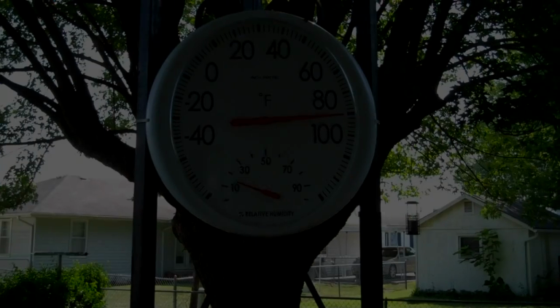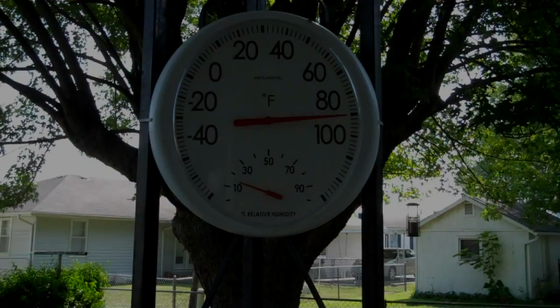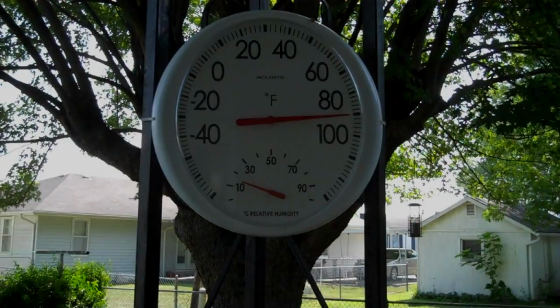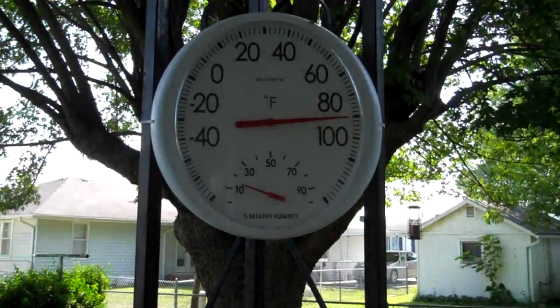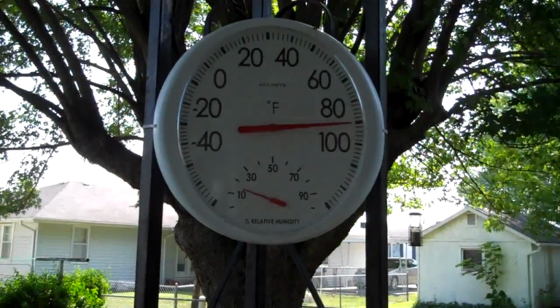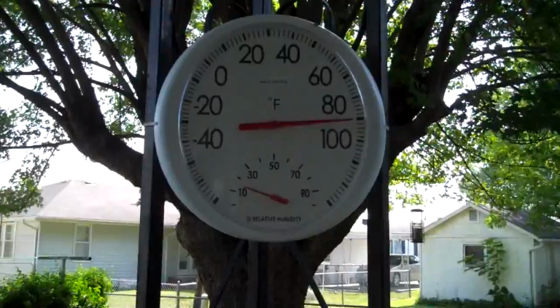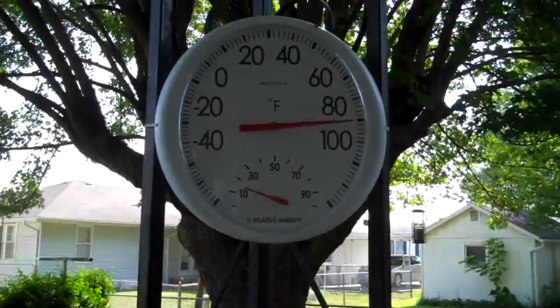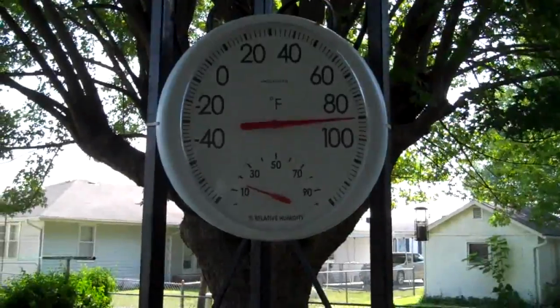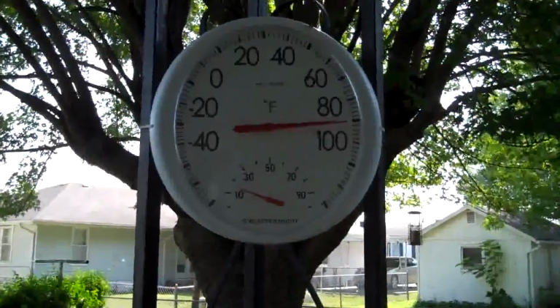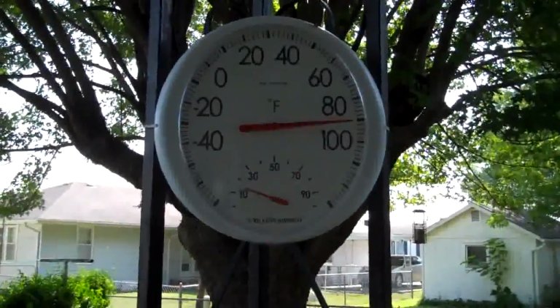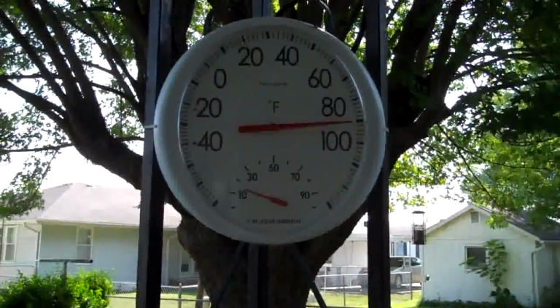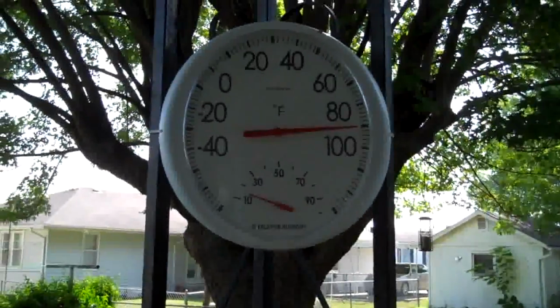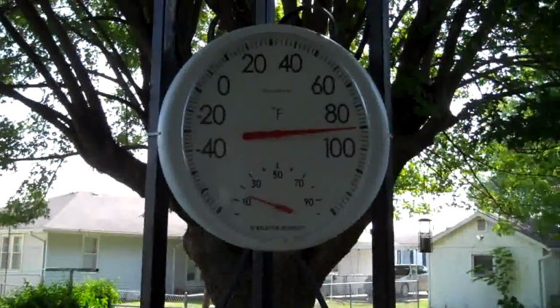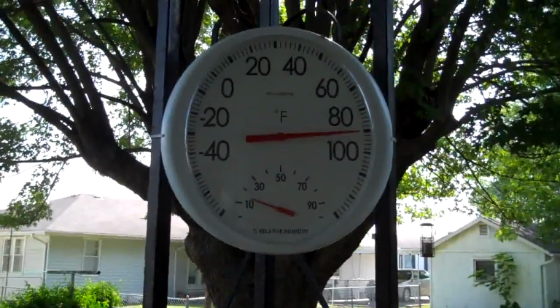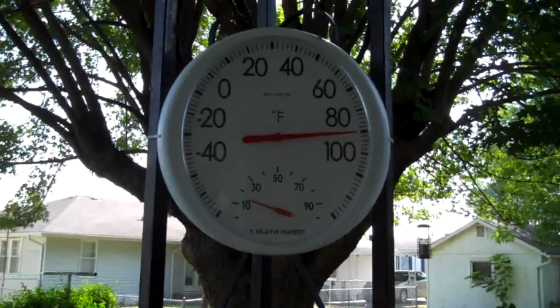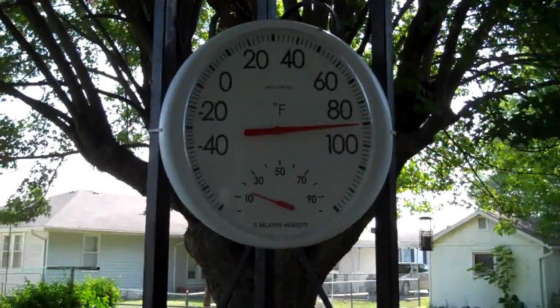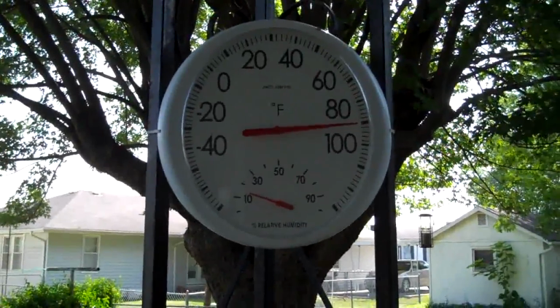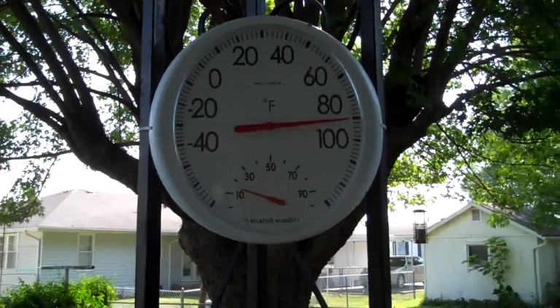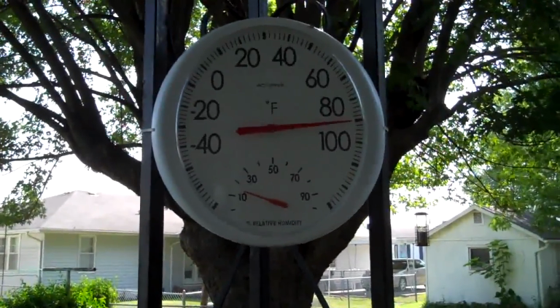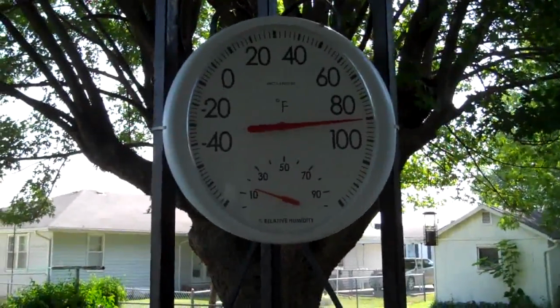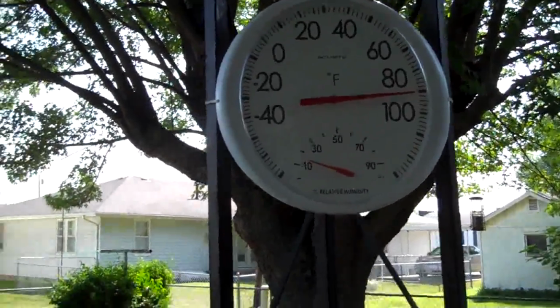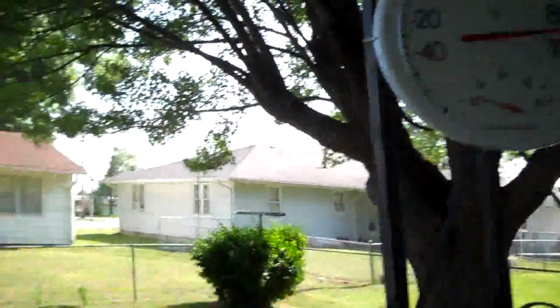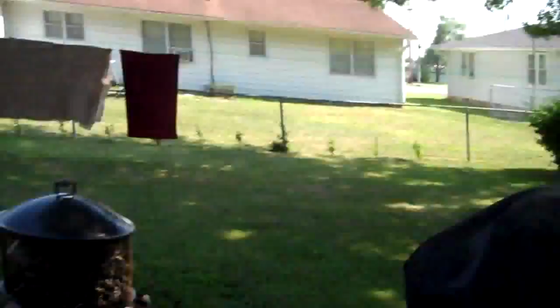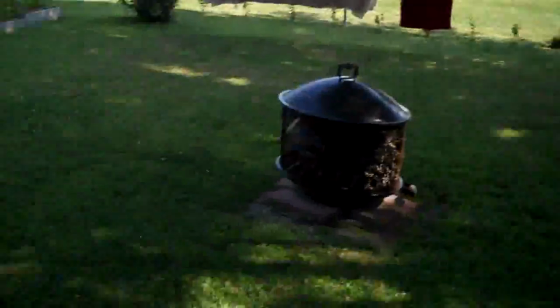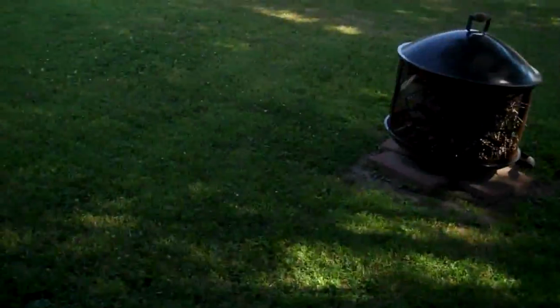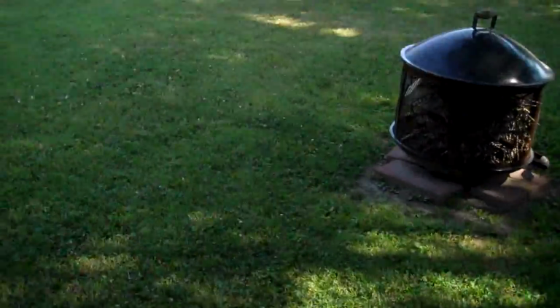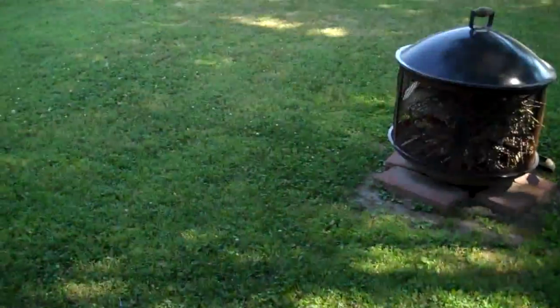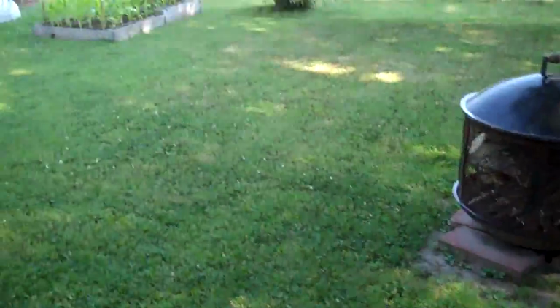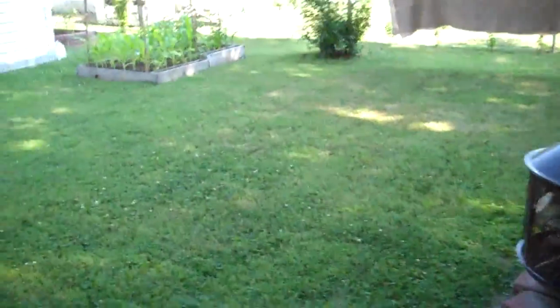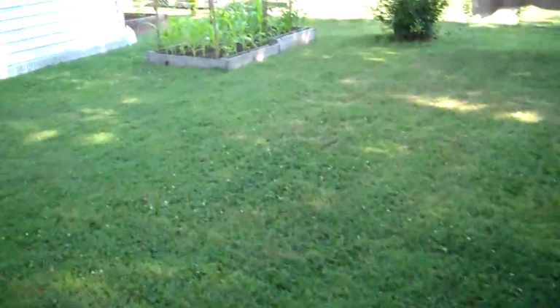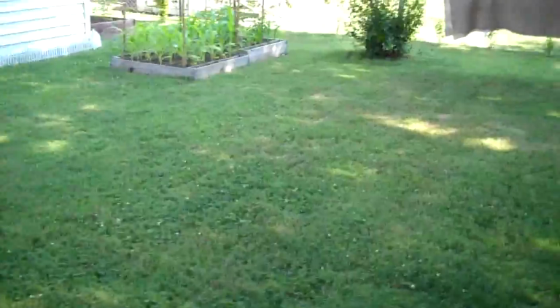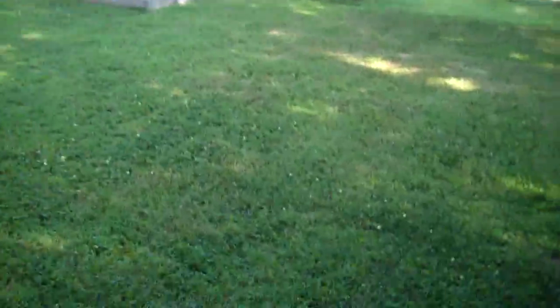It says 90, but with the heat index it is 105, so quick garden update.